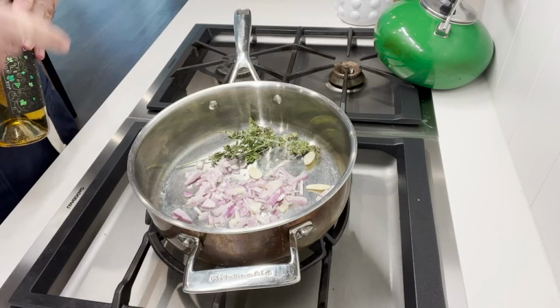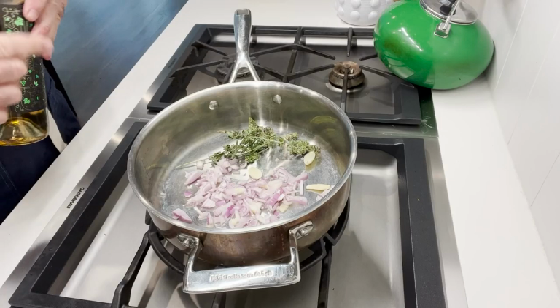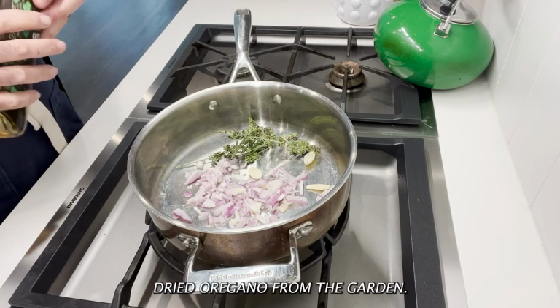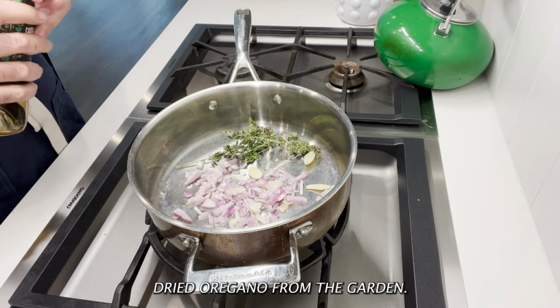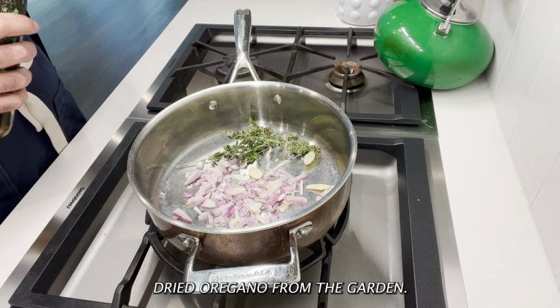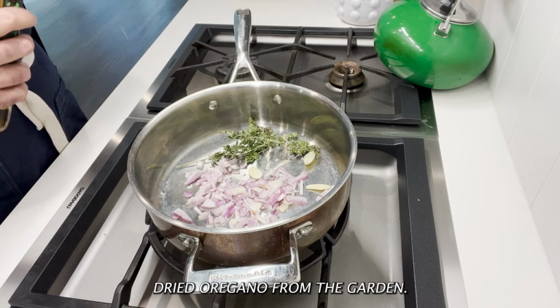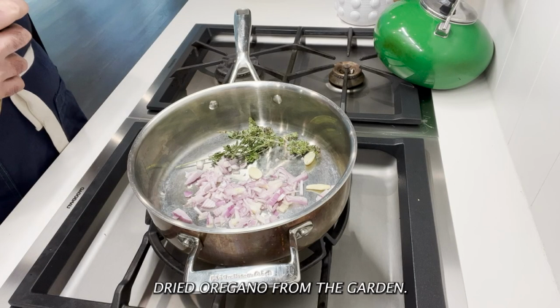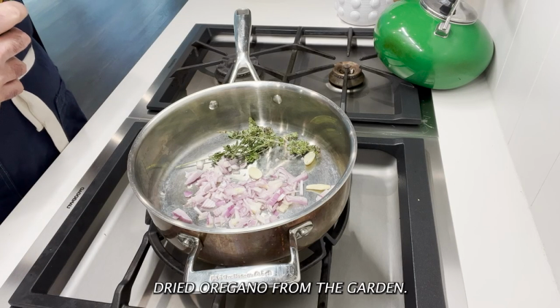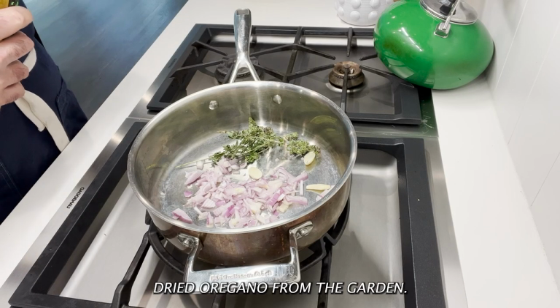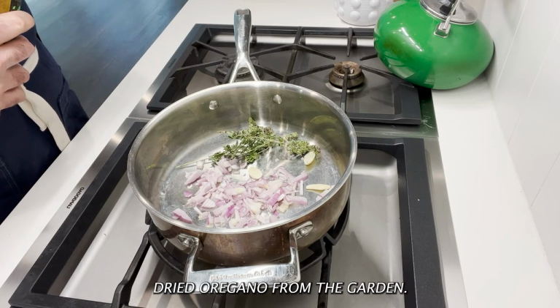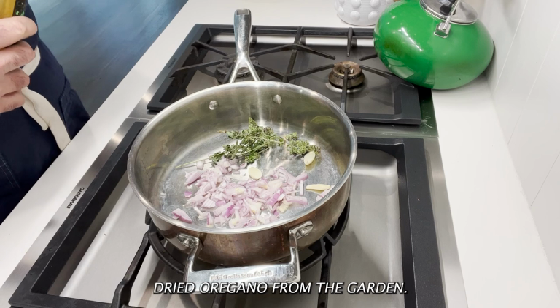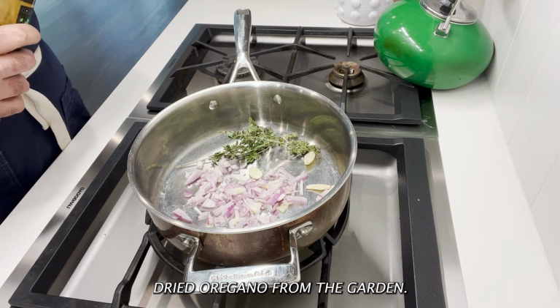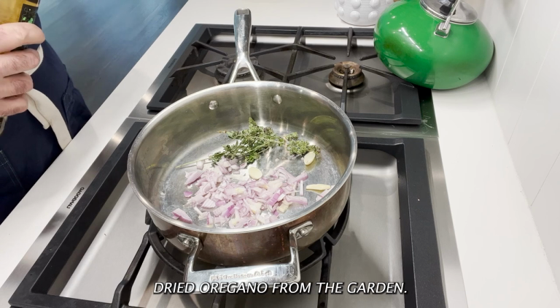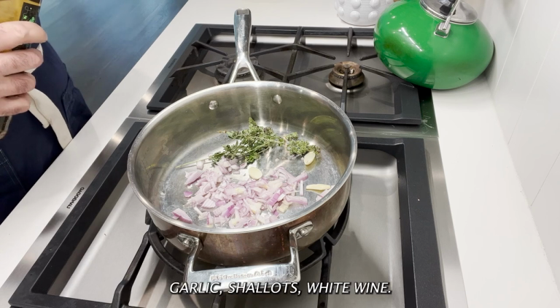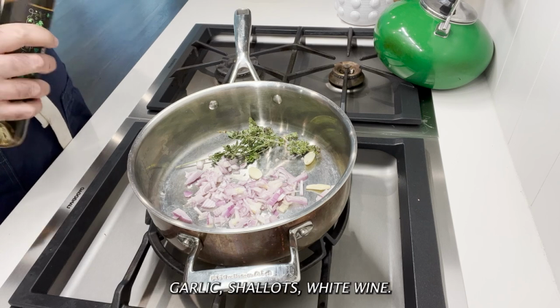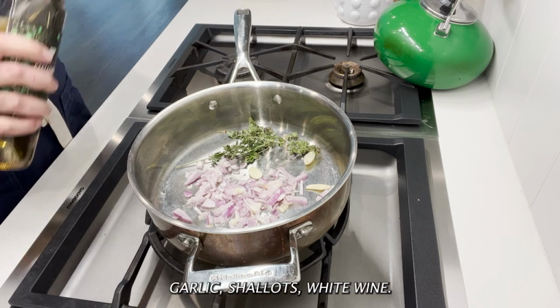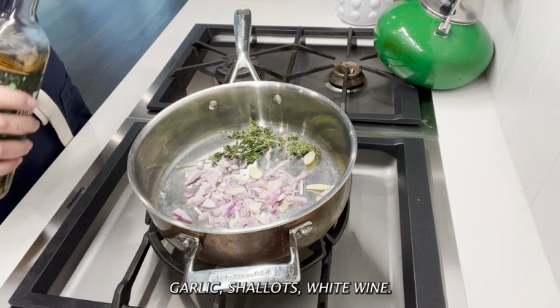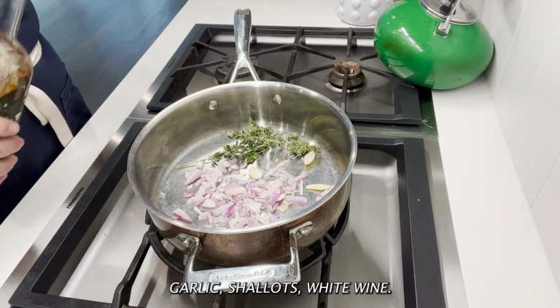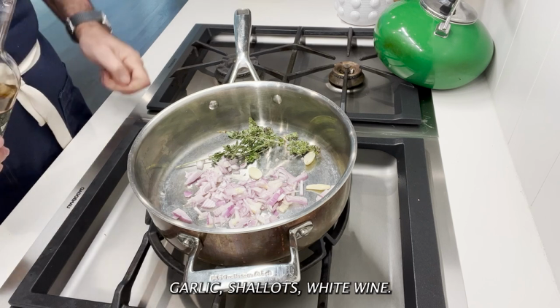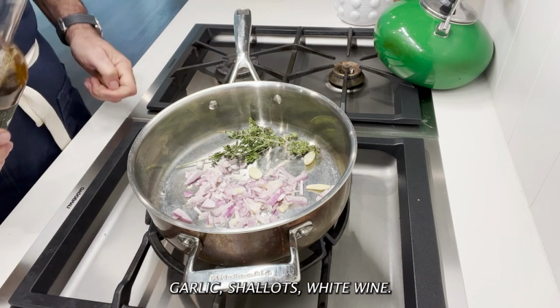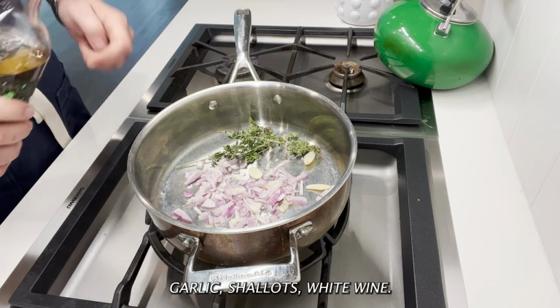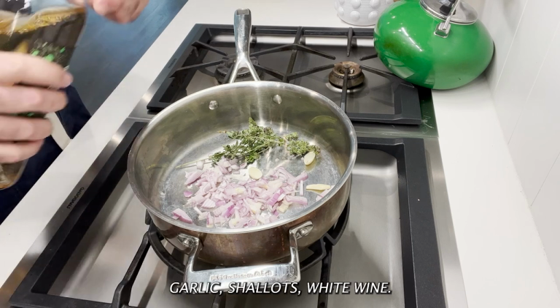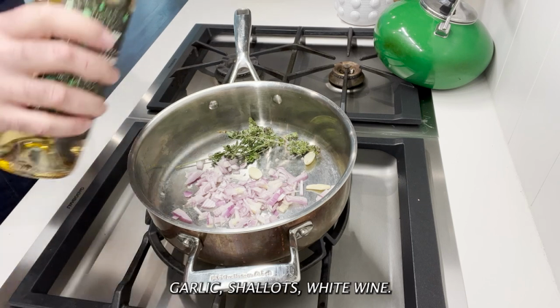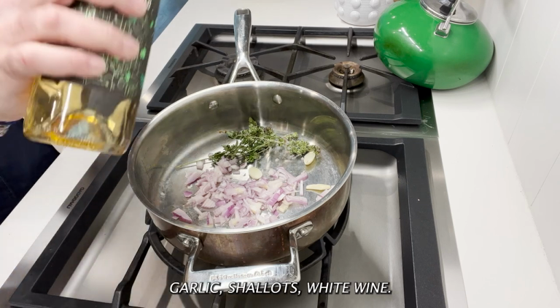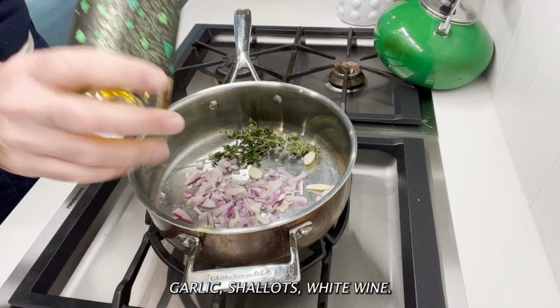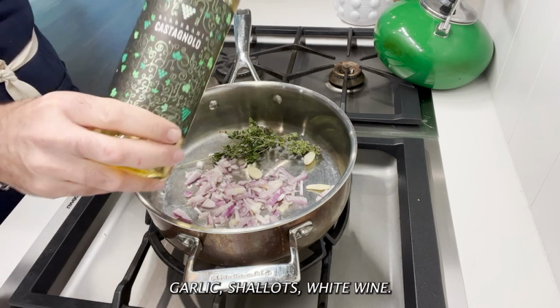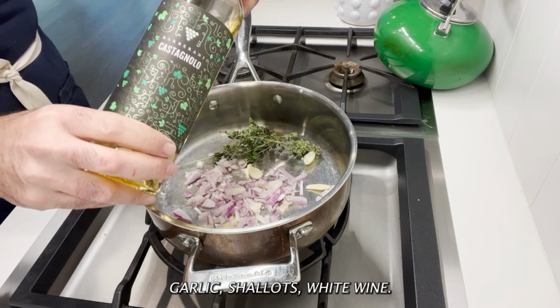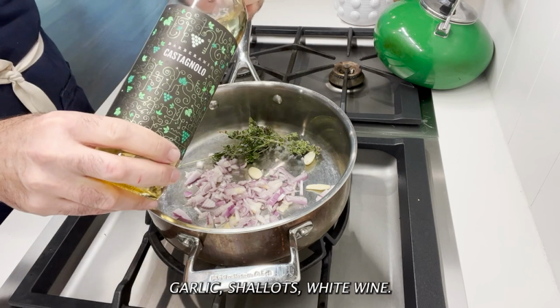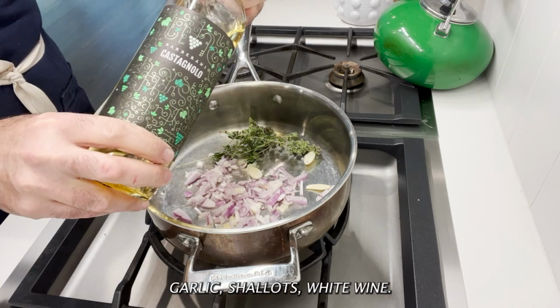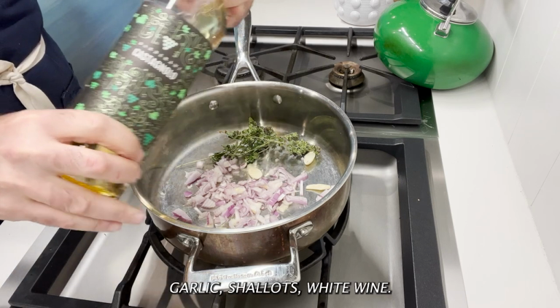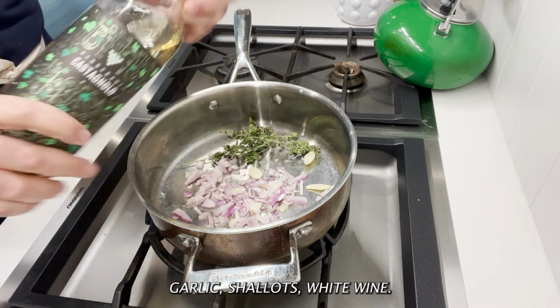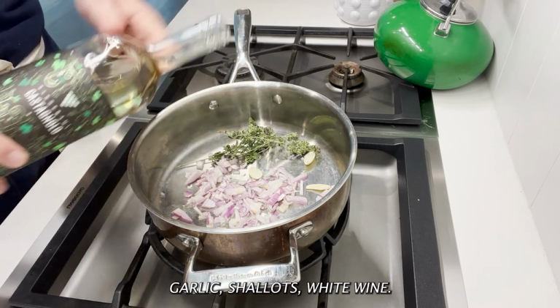Dried oregano from the garden, garlic, shallots, white wine.